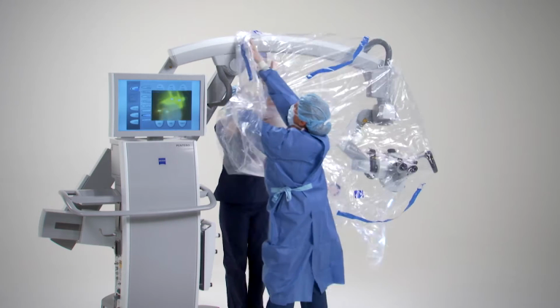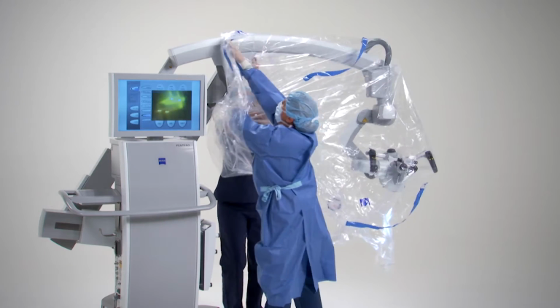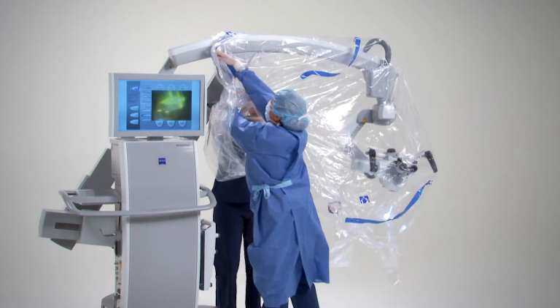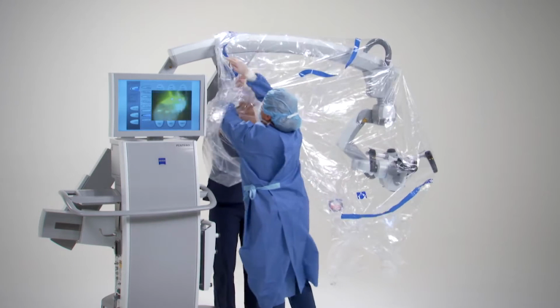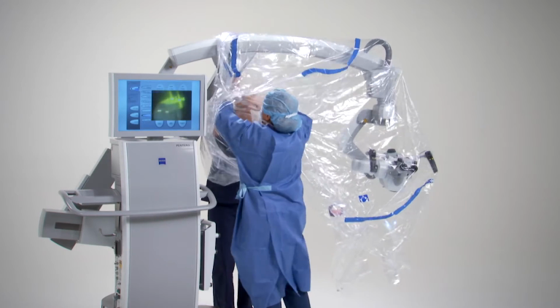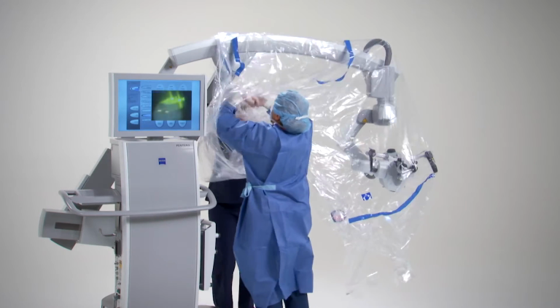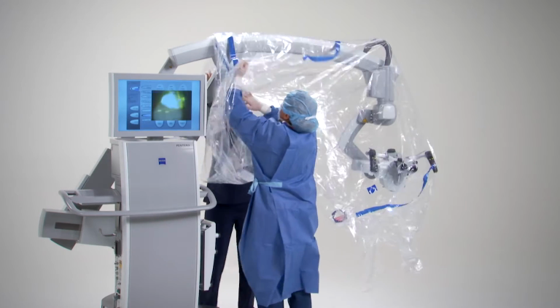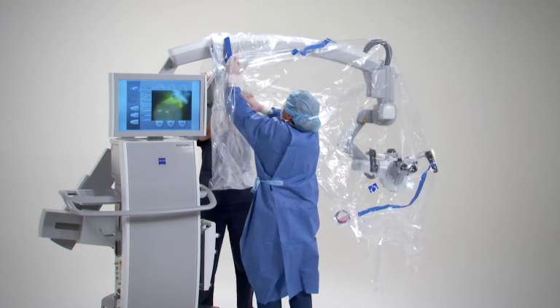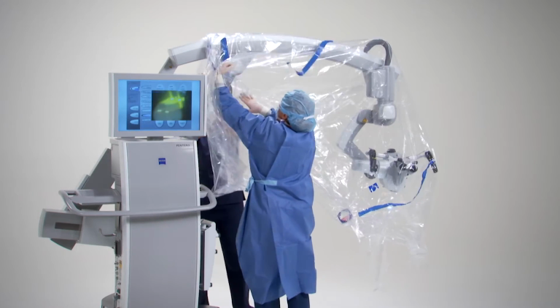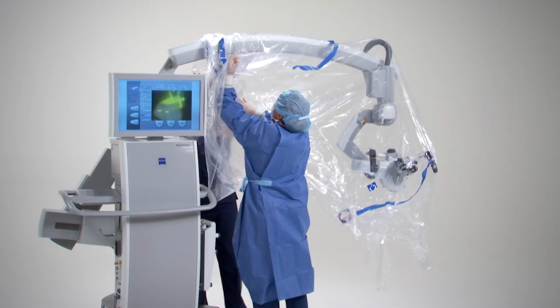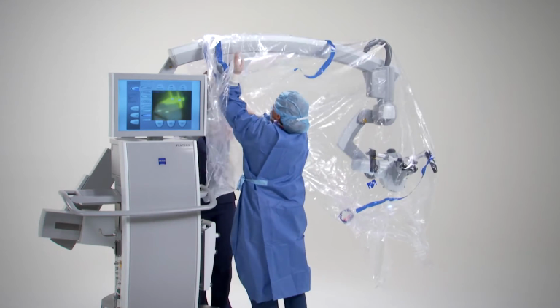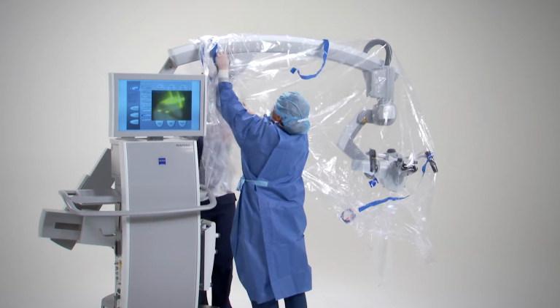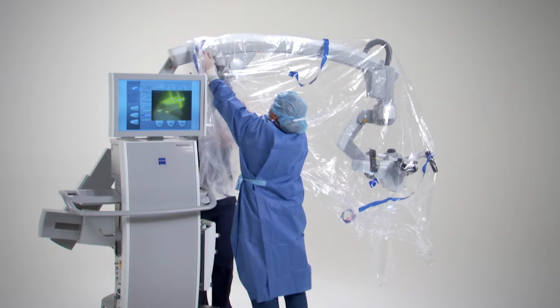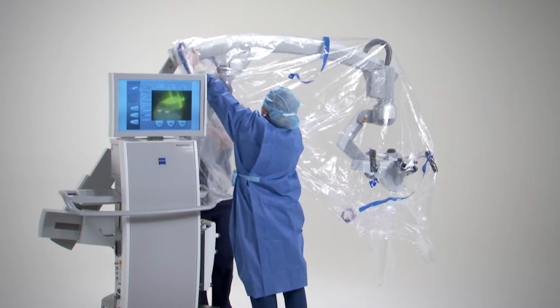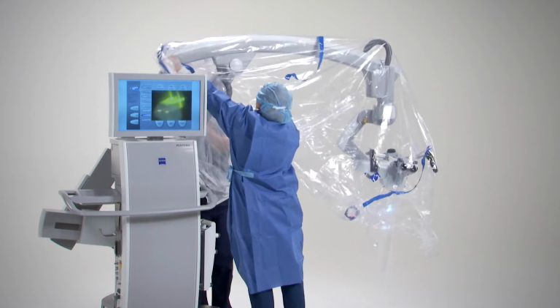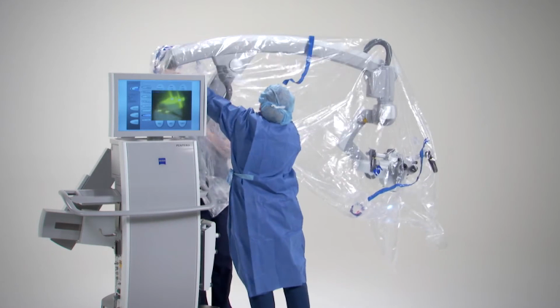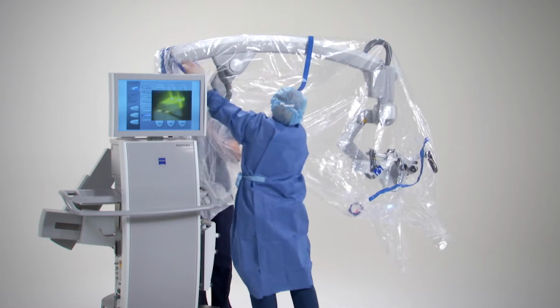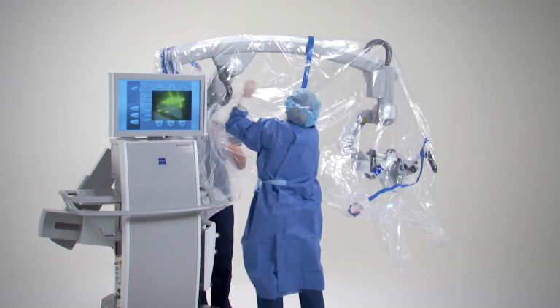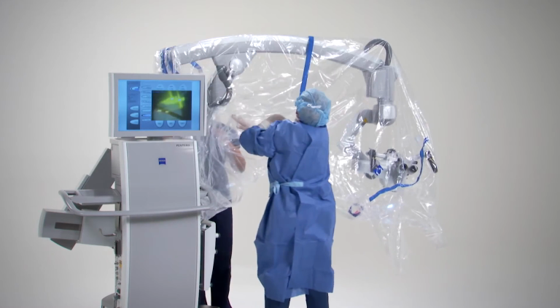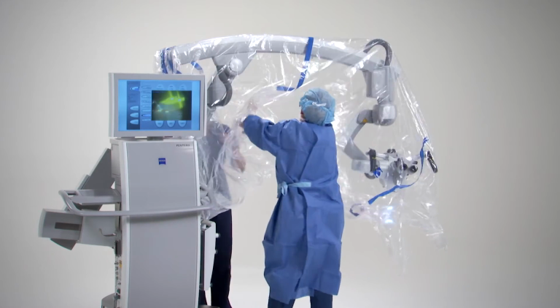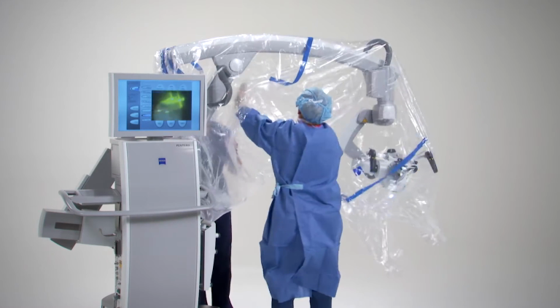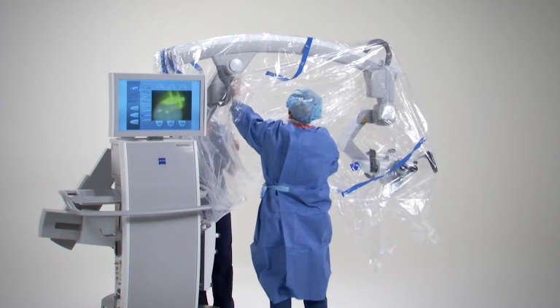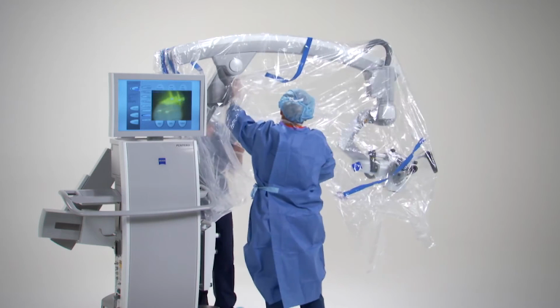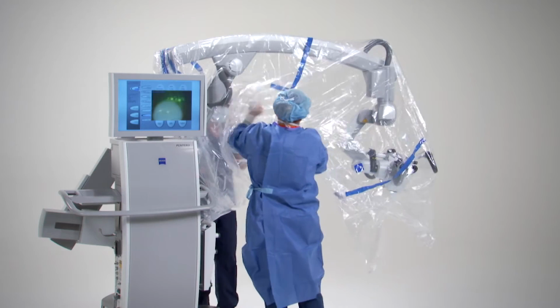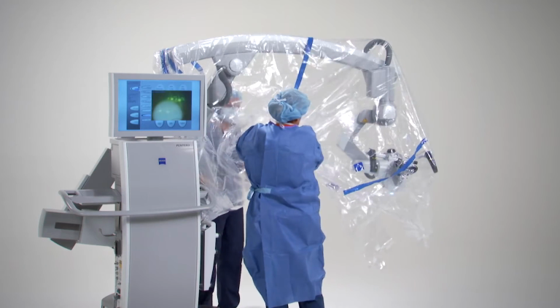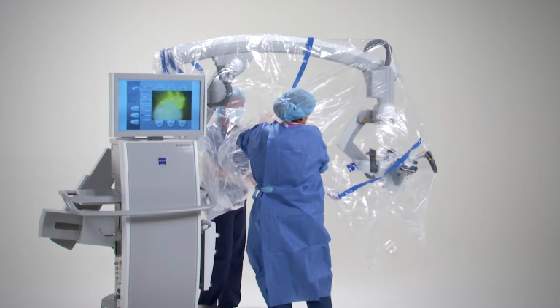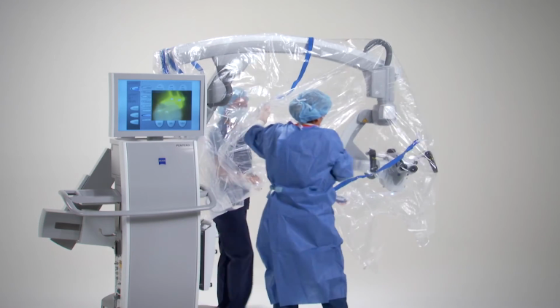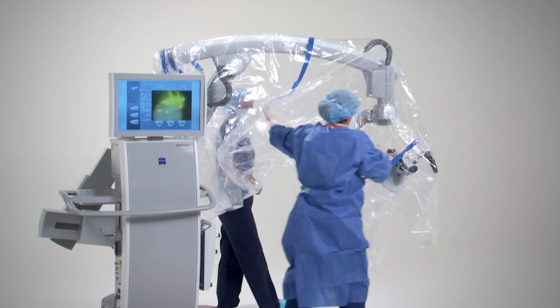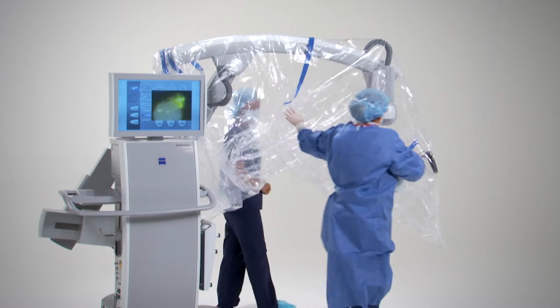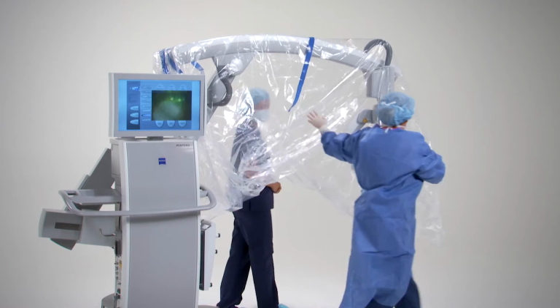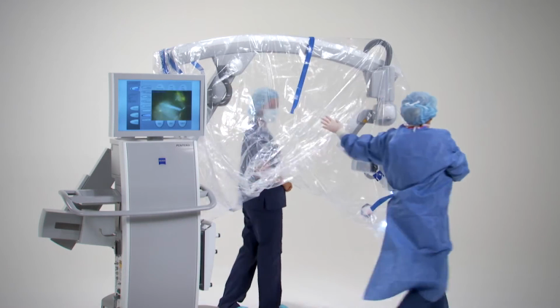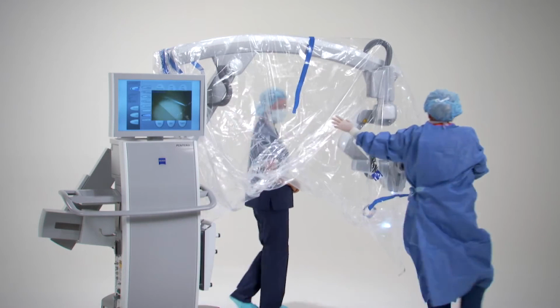Make sure that there is slack in the drape to allow for swivel, tilt, and rotation of the microscope, especially around the hand grips.